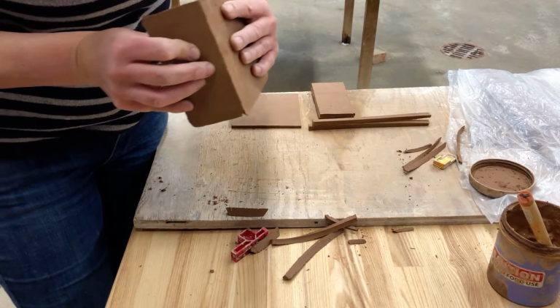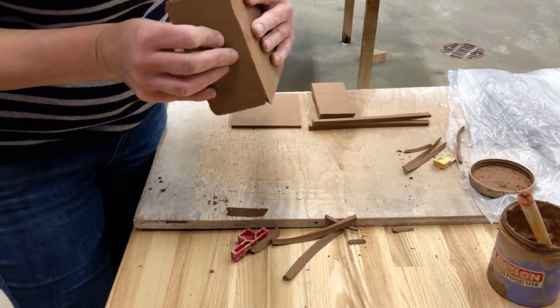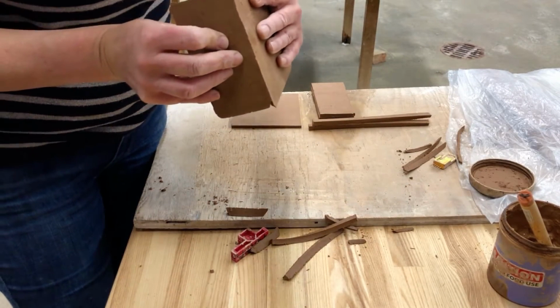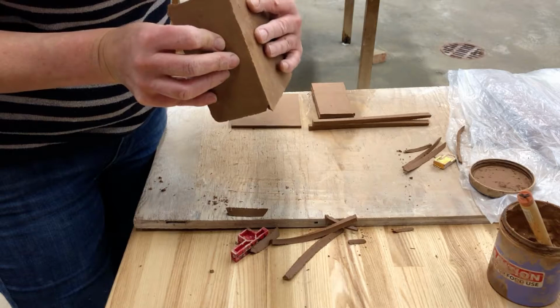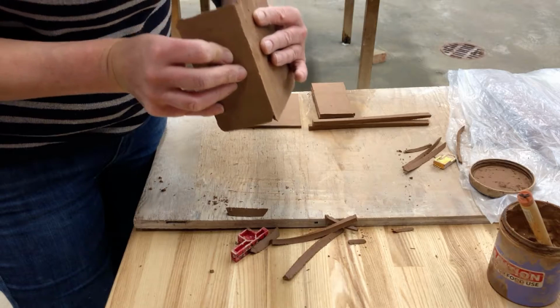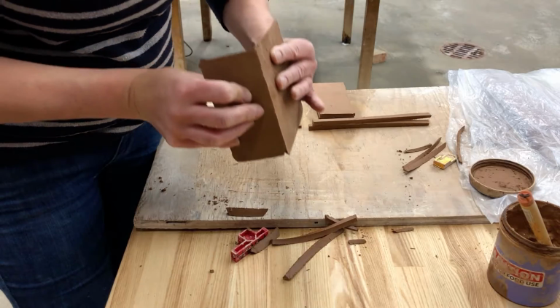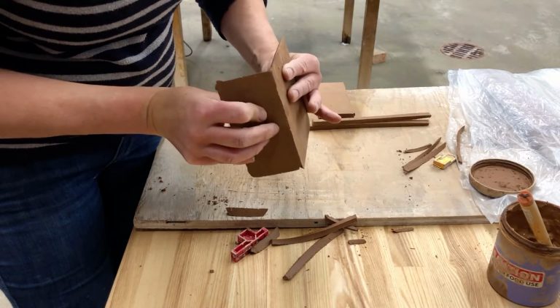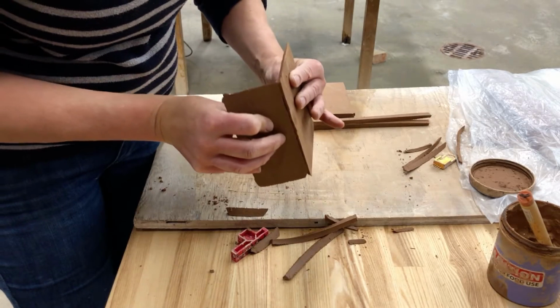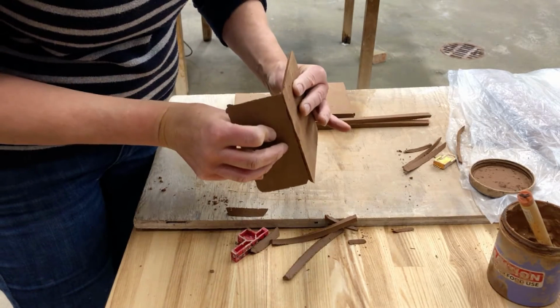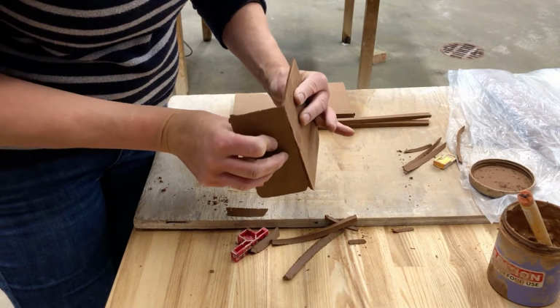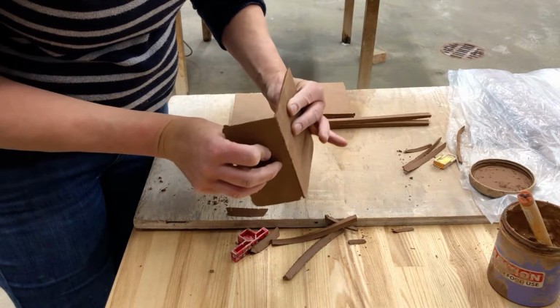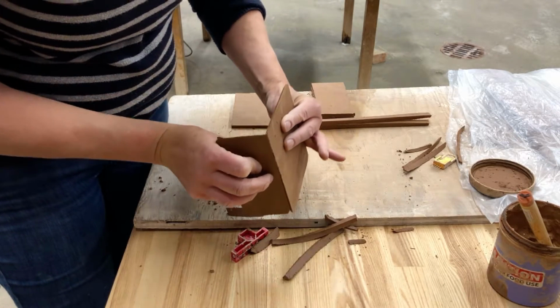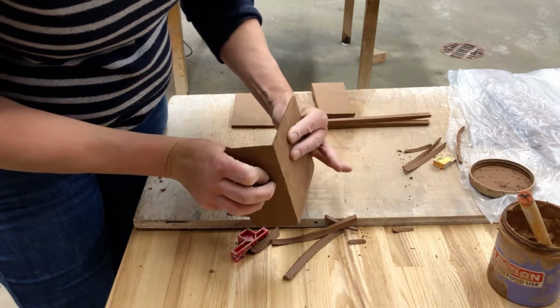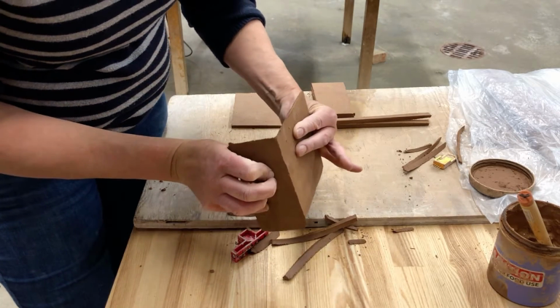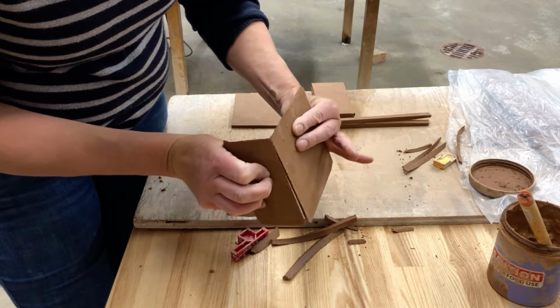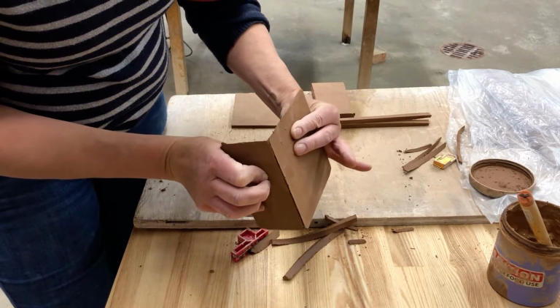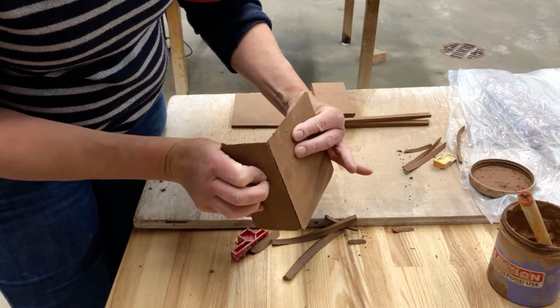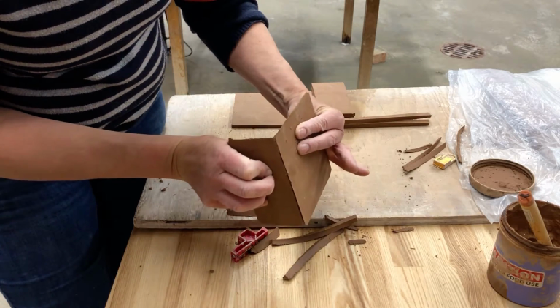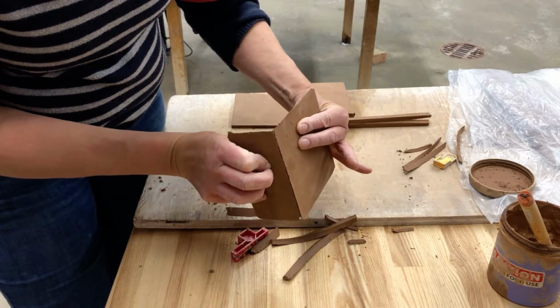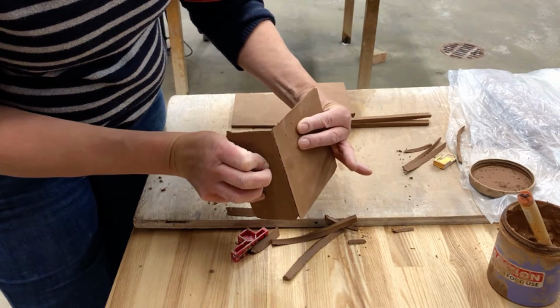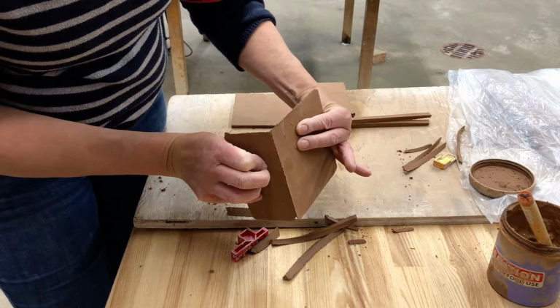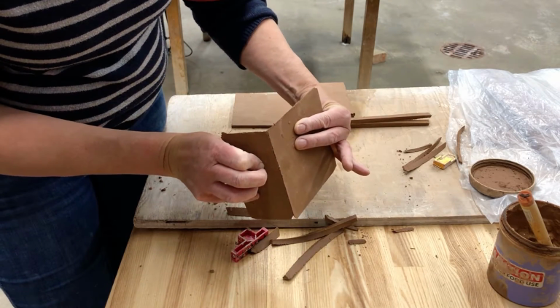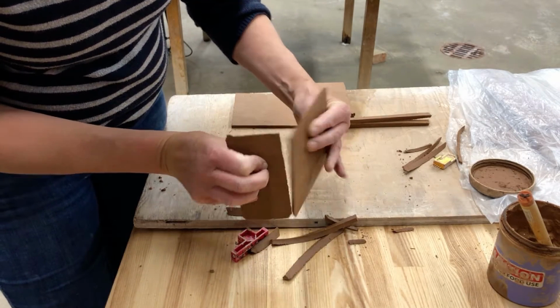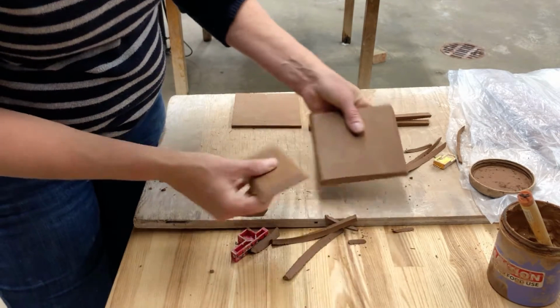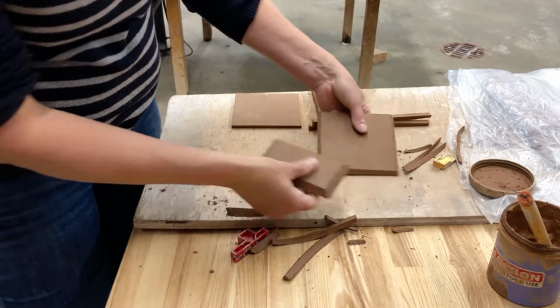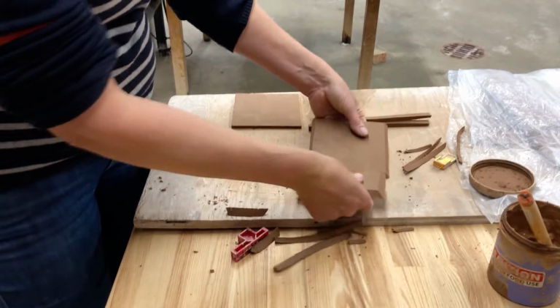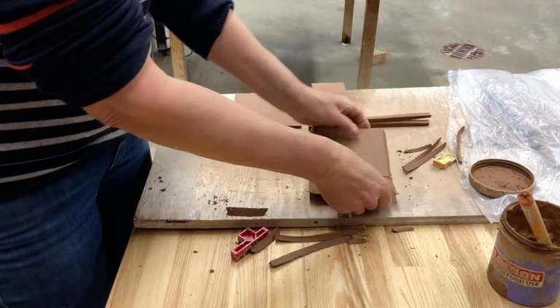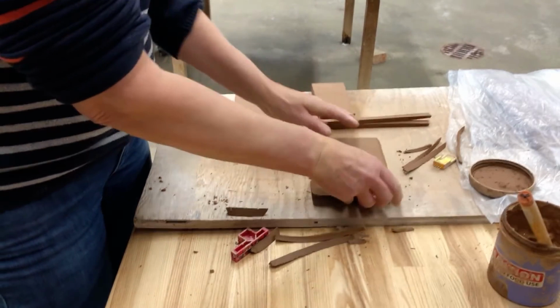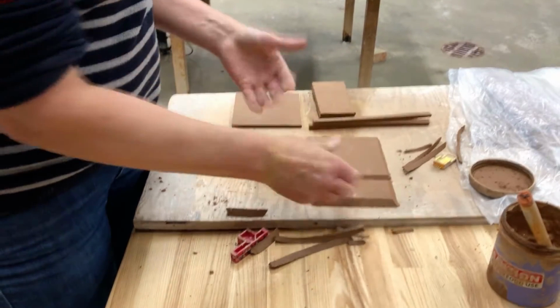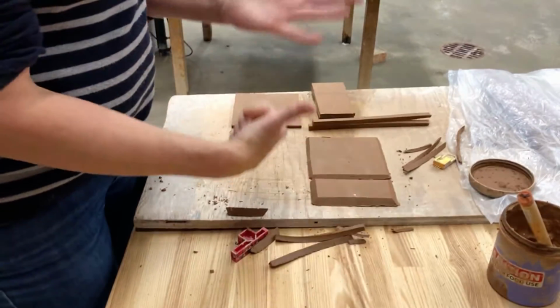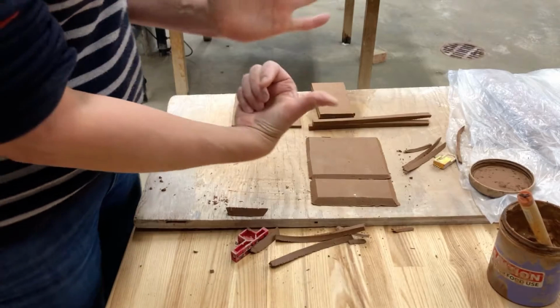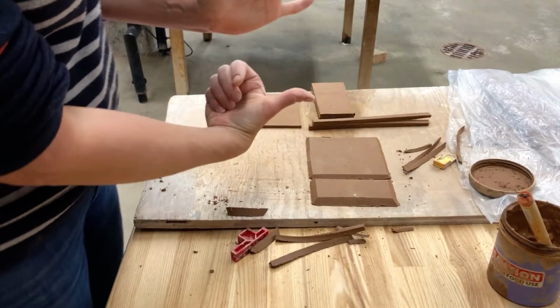Then you'll see that you have a 45-degree angle cut into your slab, and they fit together beautifully and seamlessly.